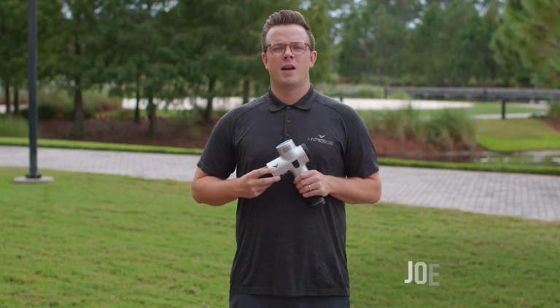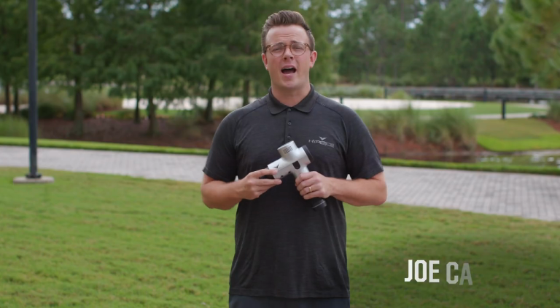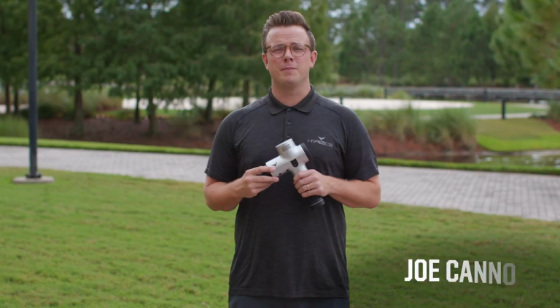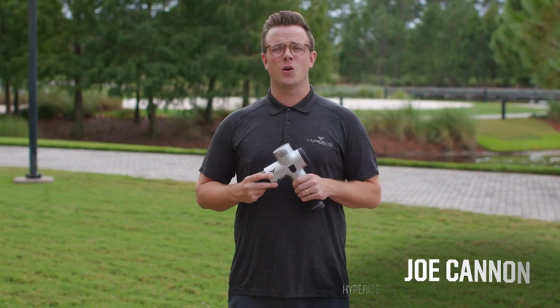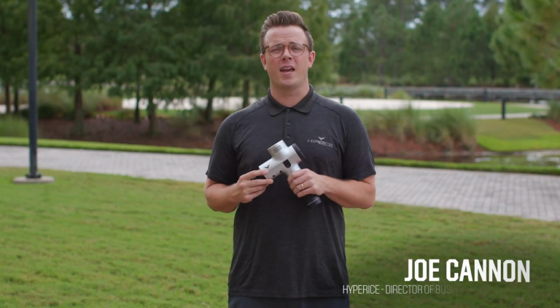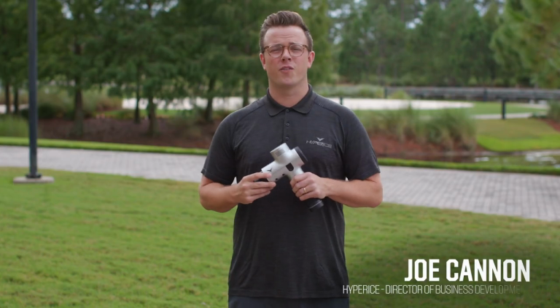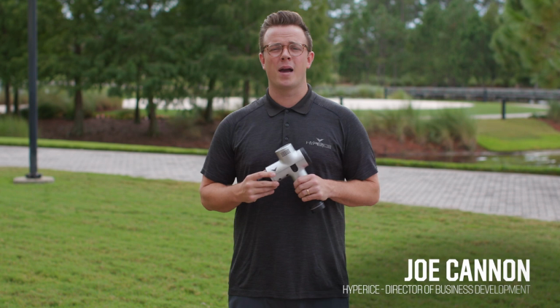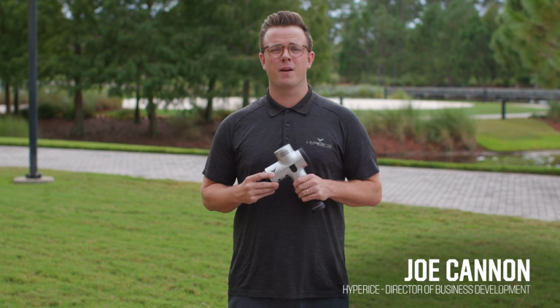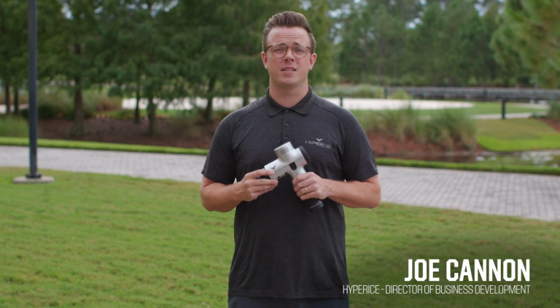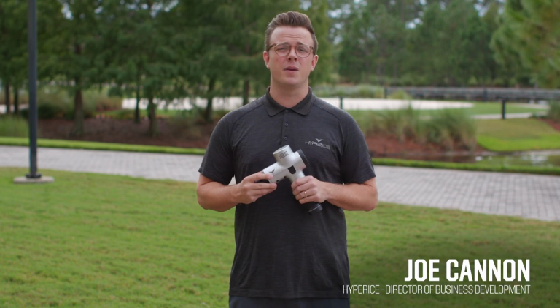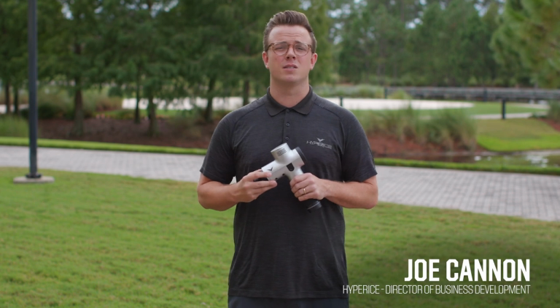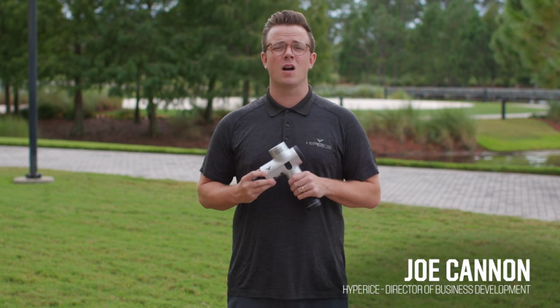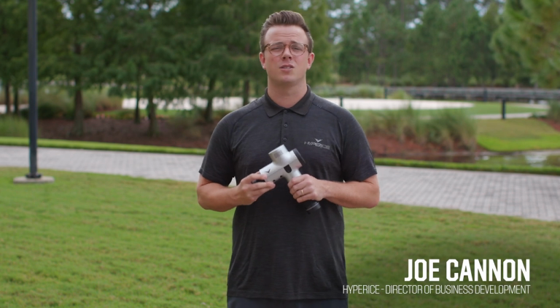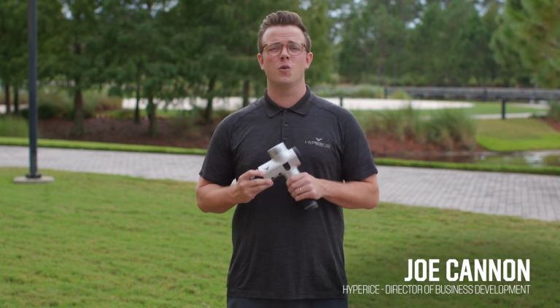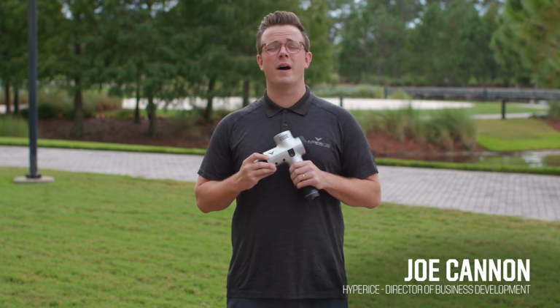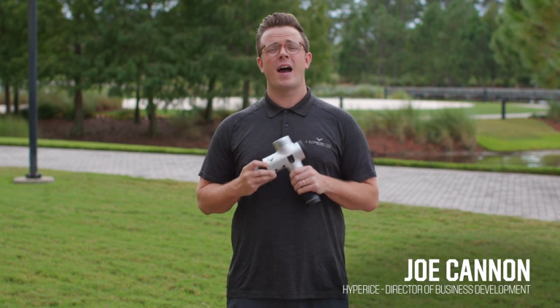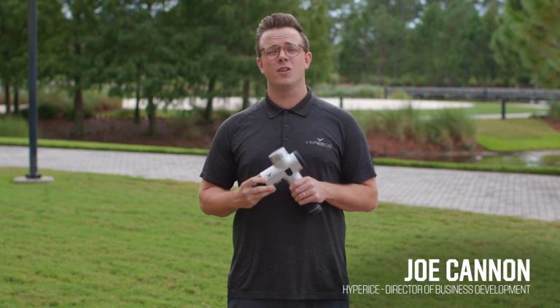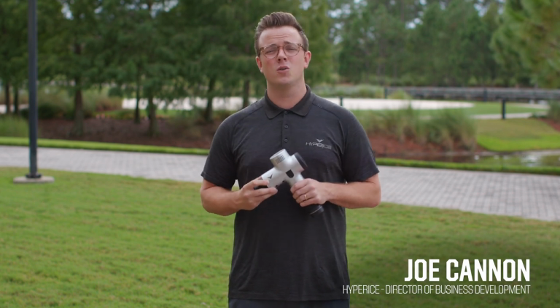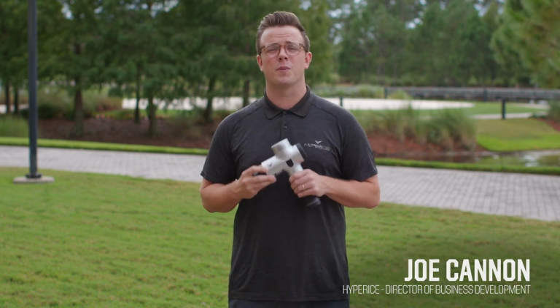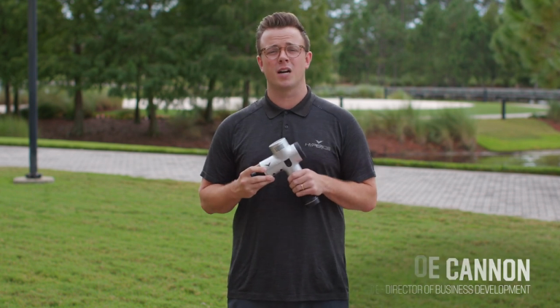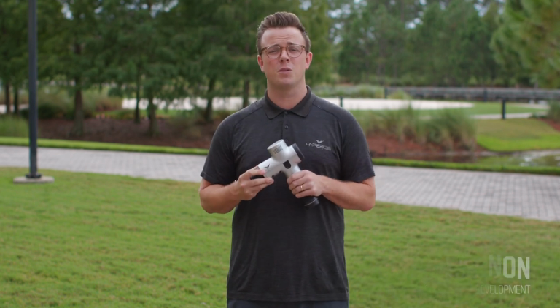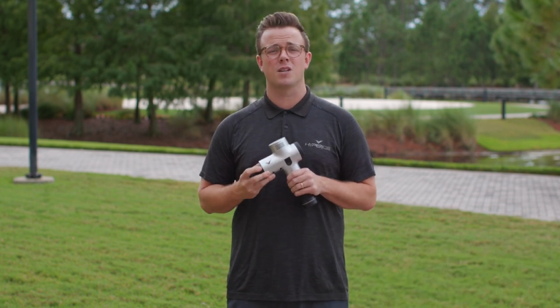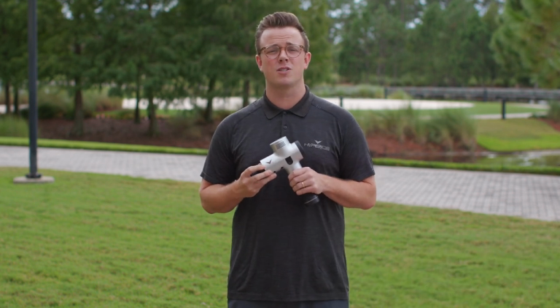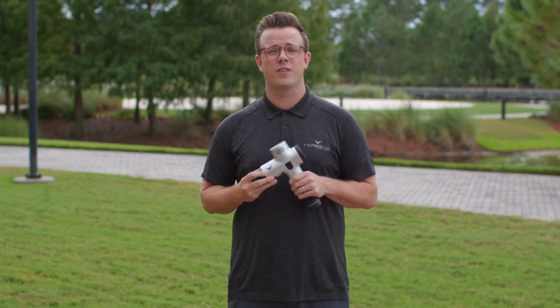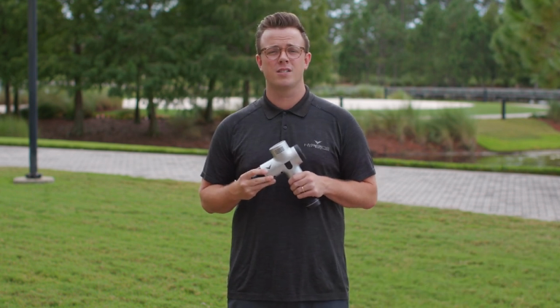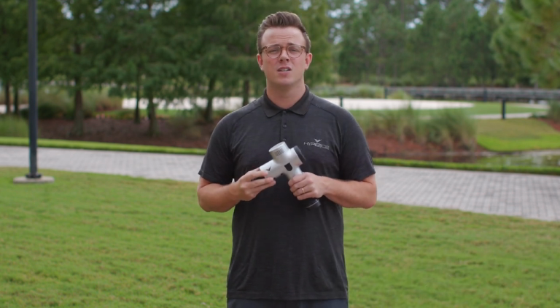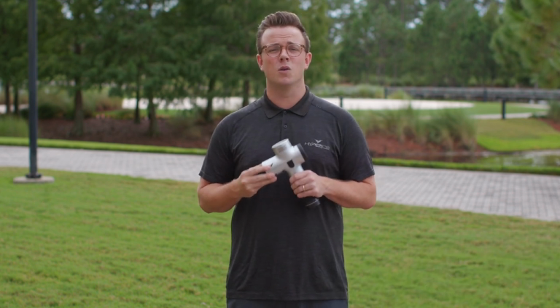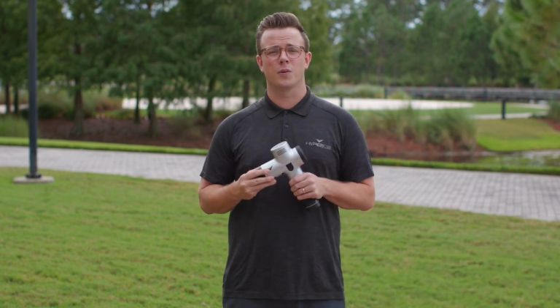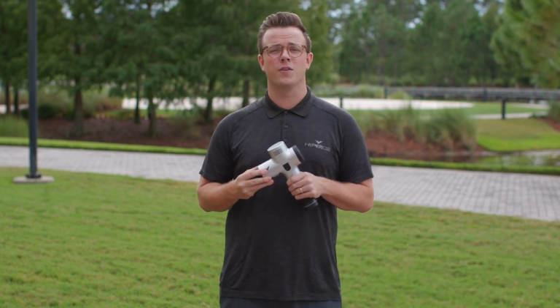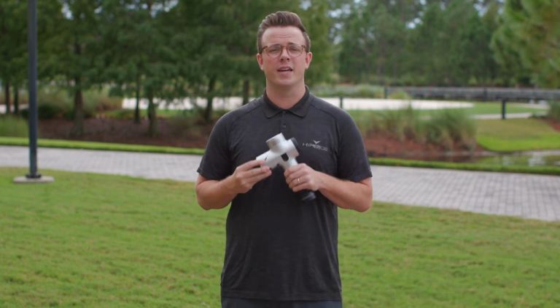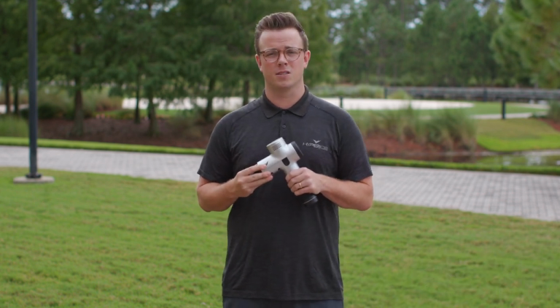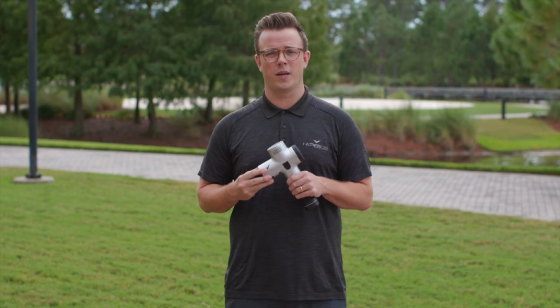Hi, I'm Joe Cannon from Hyperice, and I'm here to talk to you about how to use a percussion massage device to improve your hitting swing.